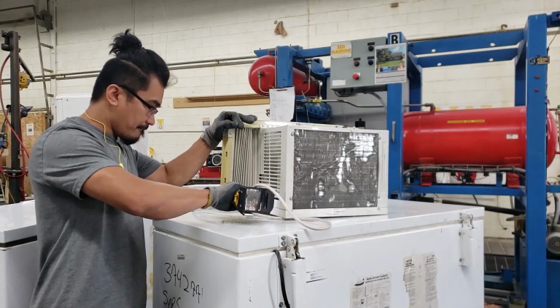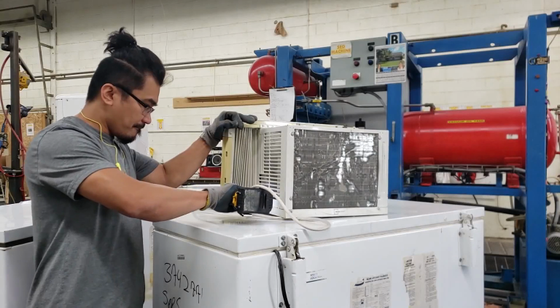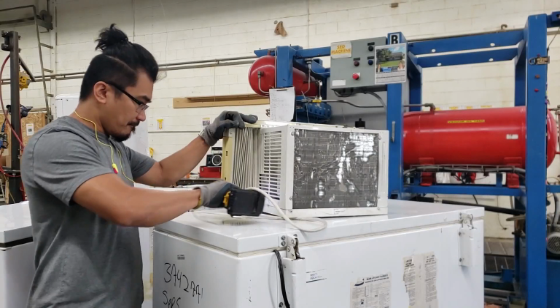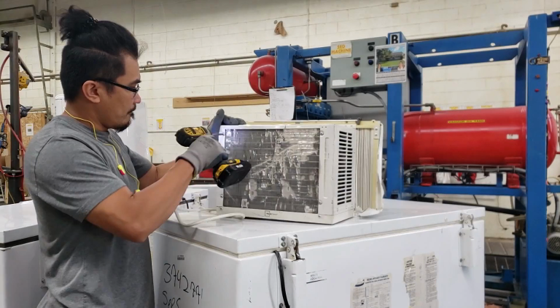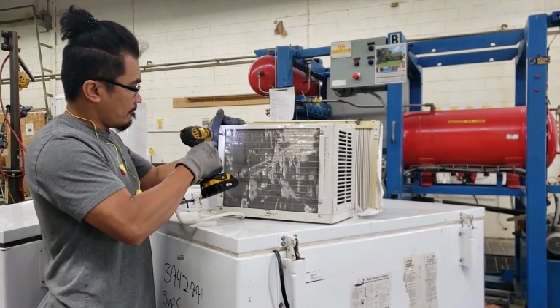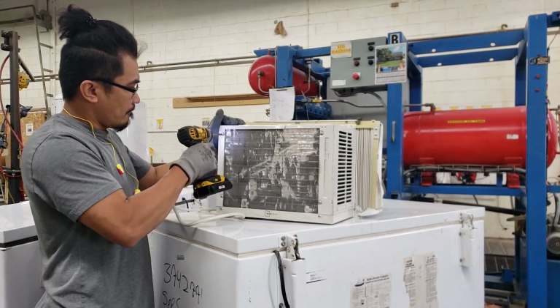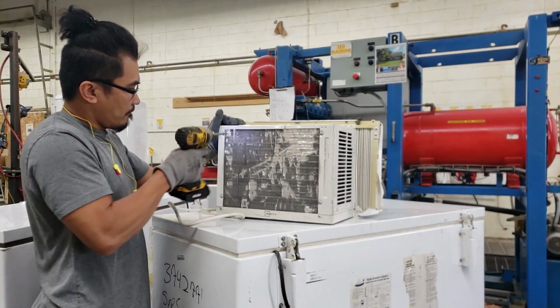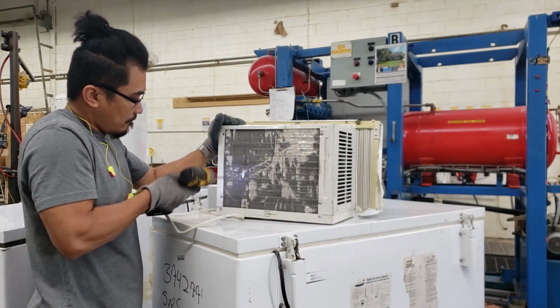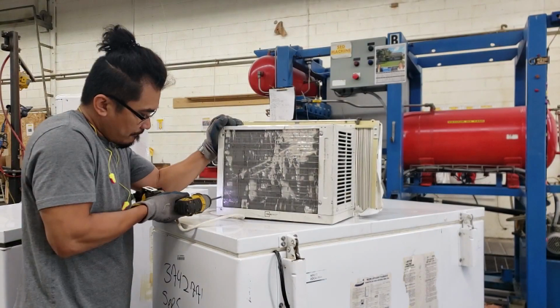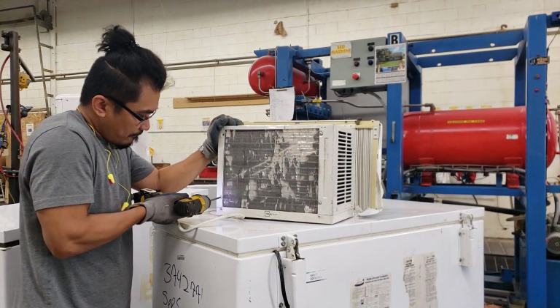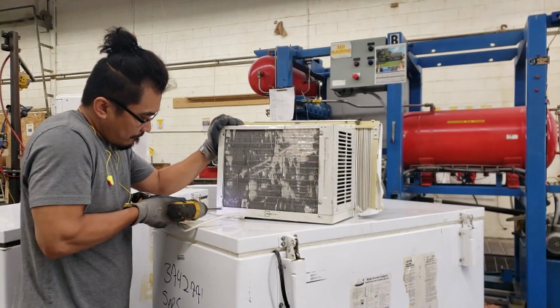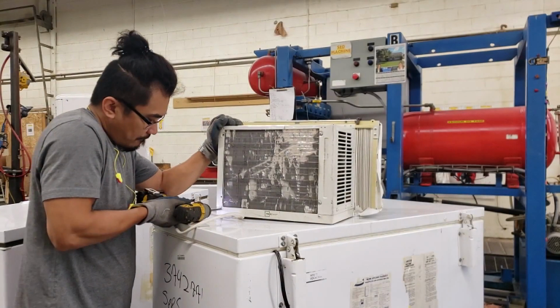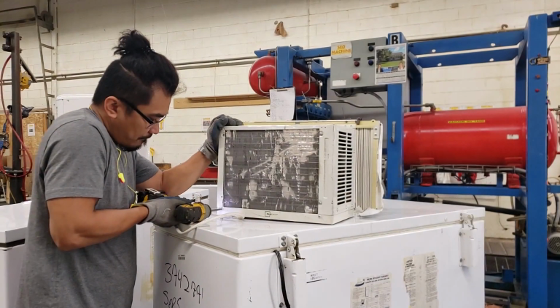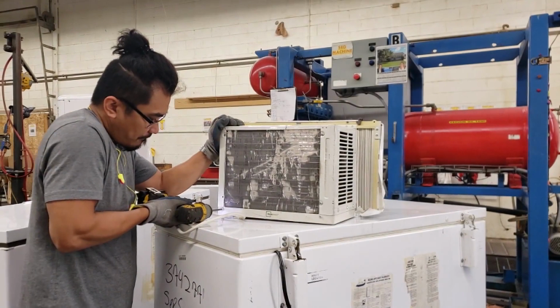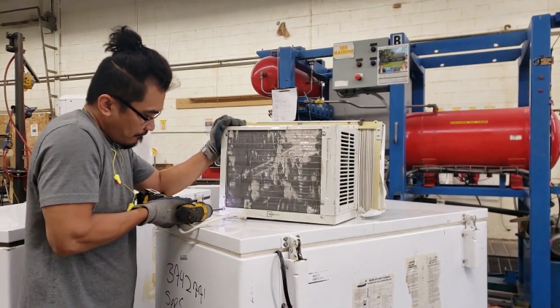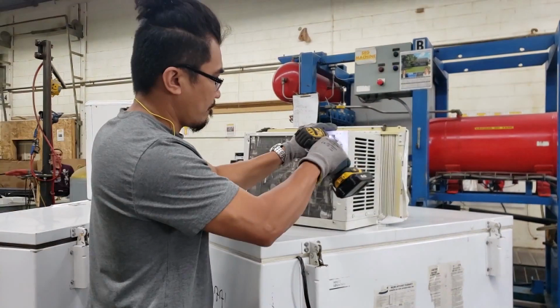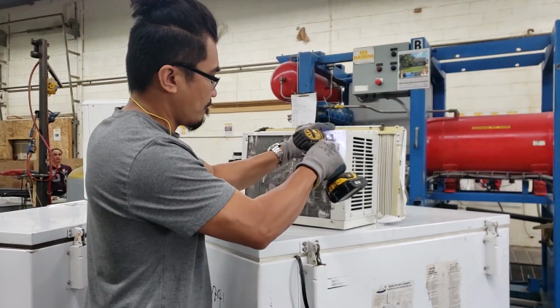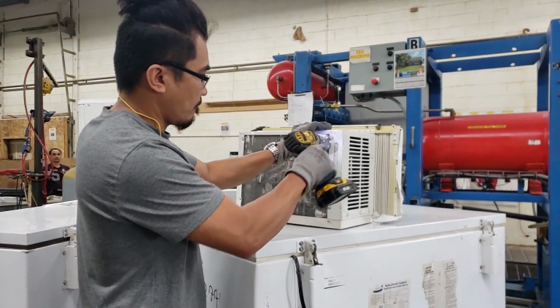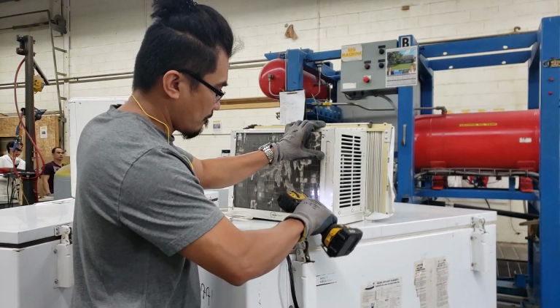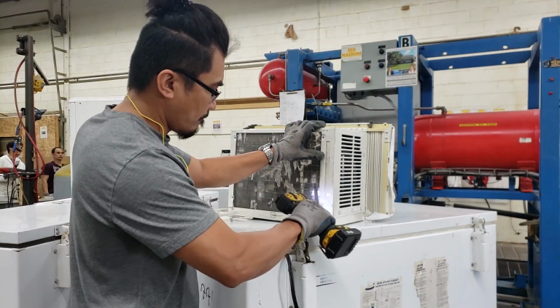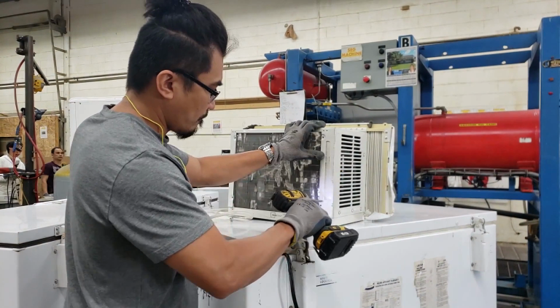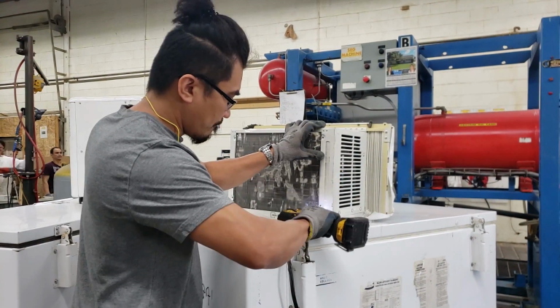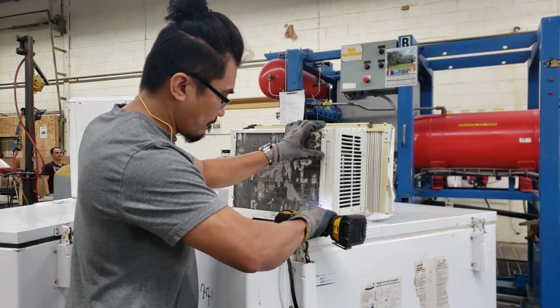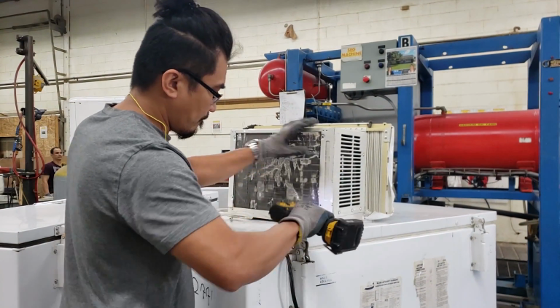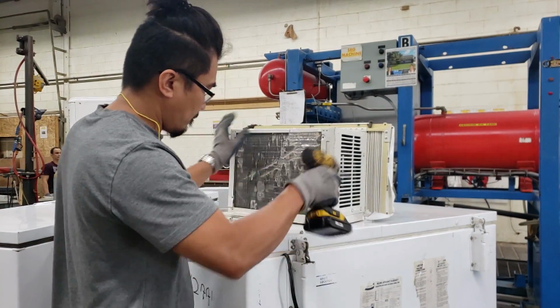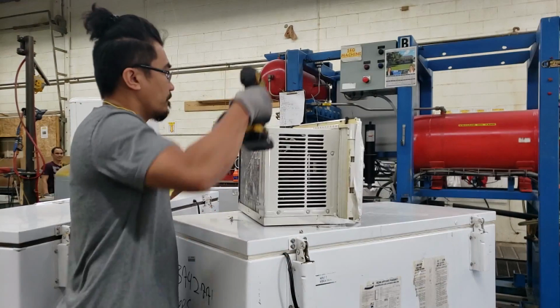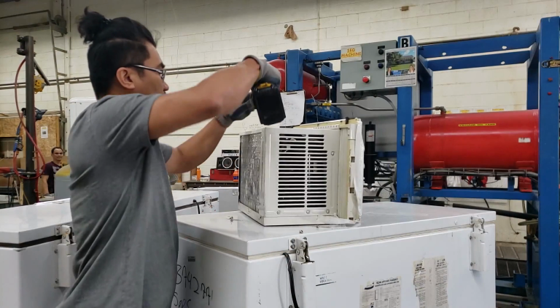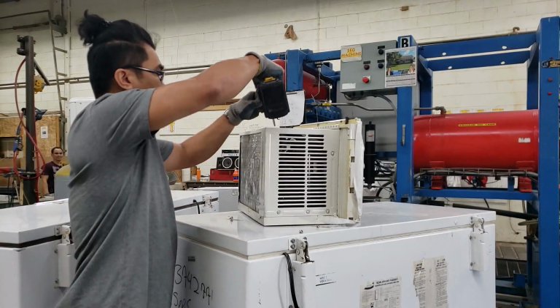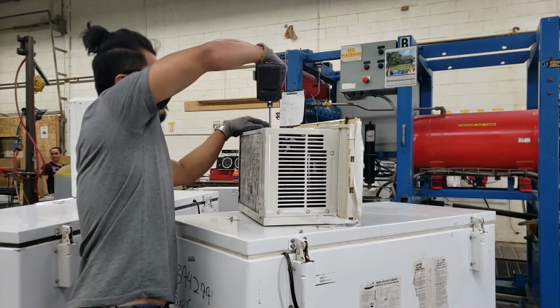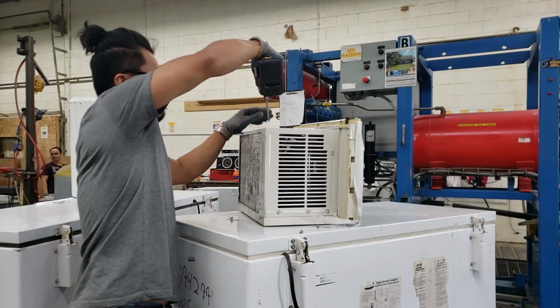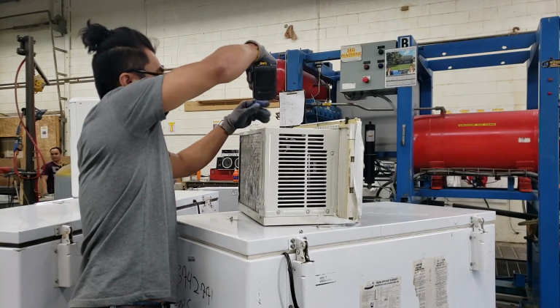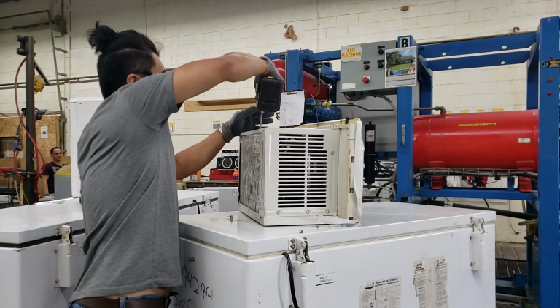In this tutorial I'm going to show you how to turn a regular window-mounted air conditioner unit into a vacuum pump.